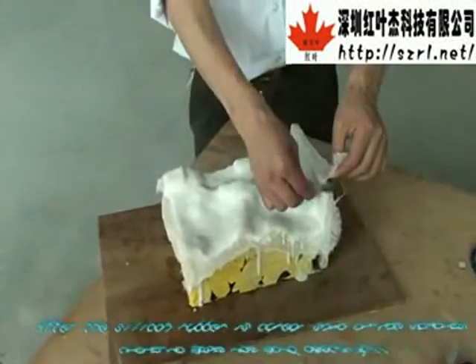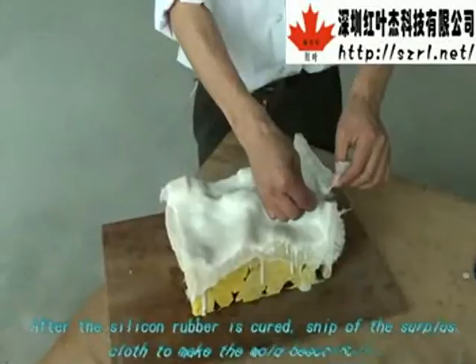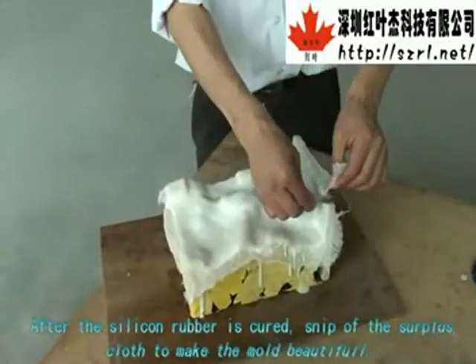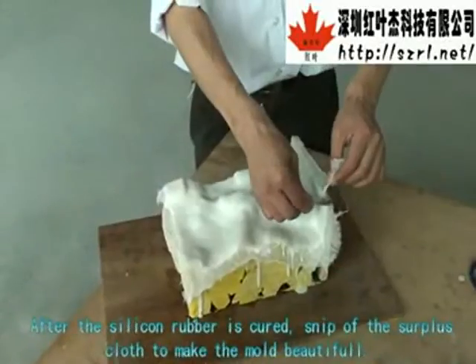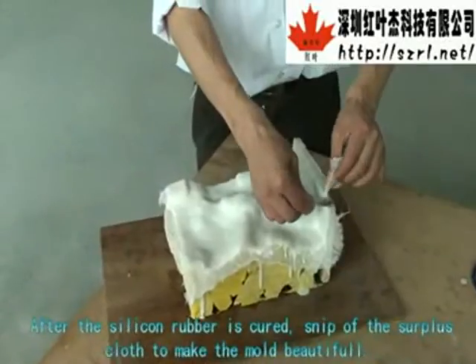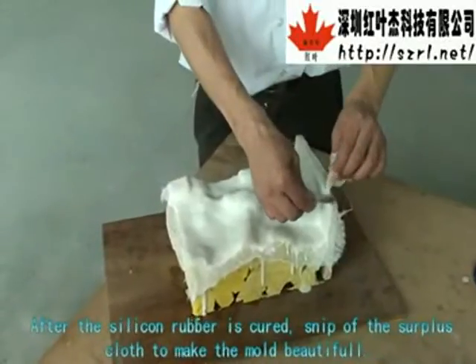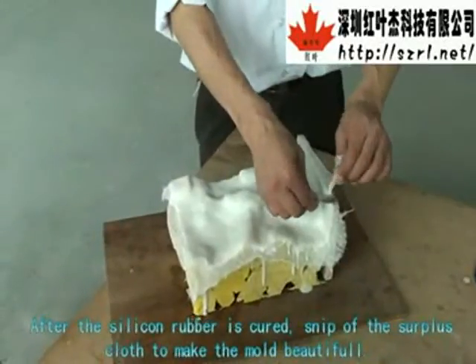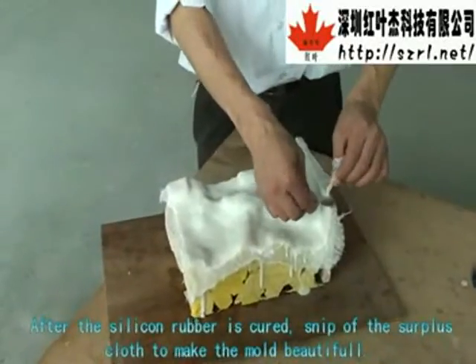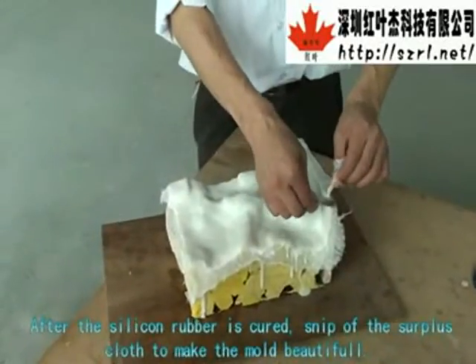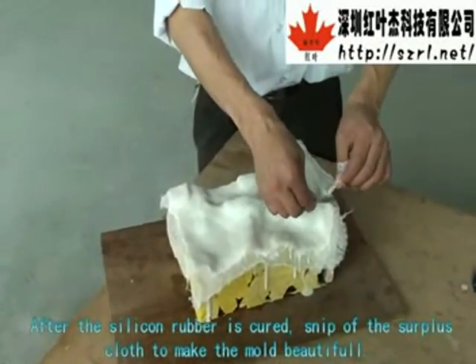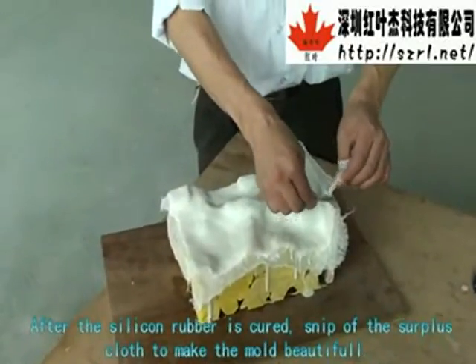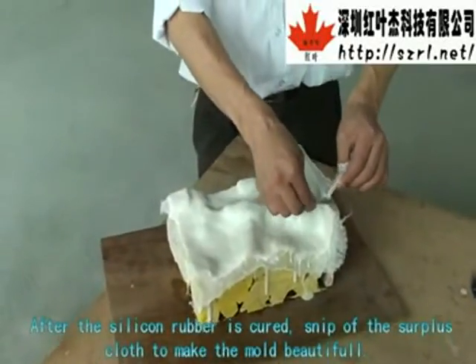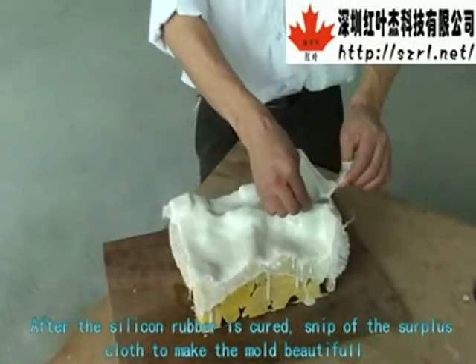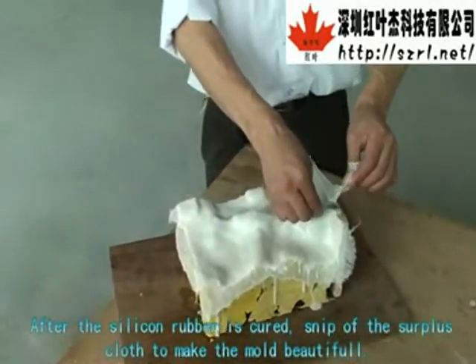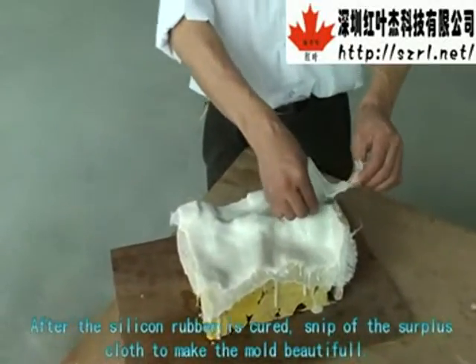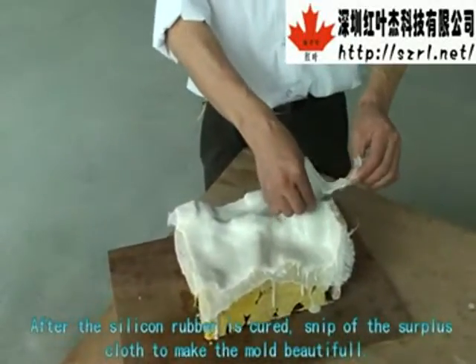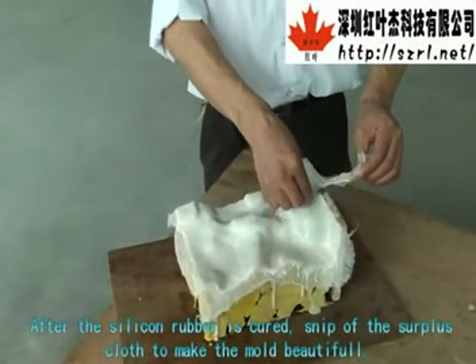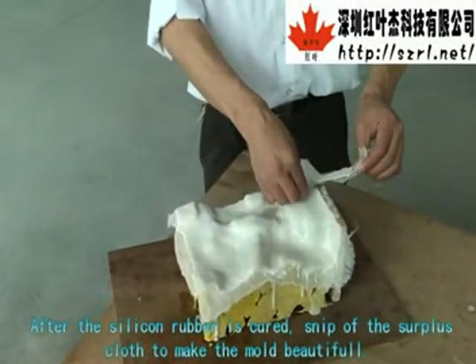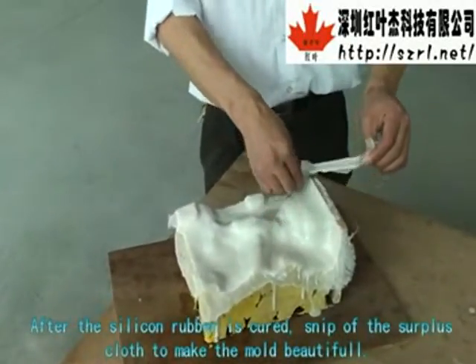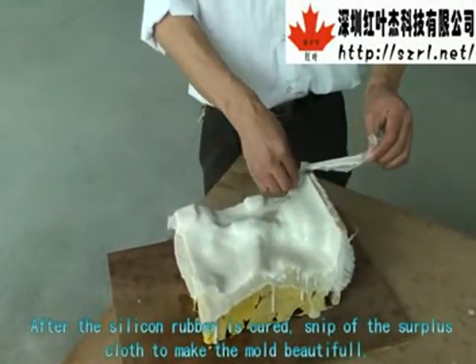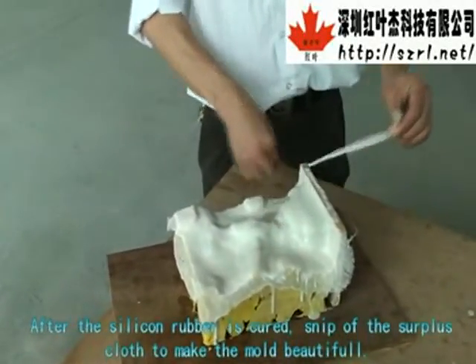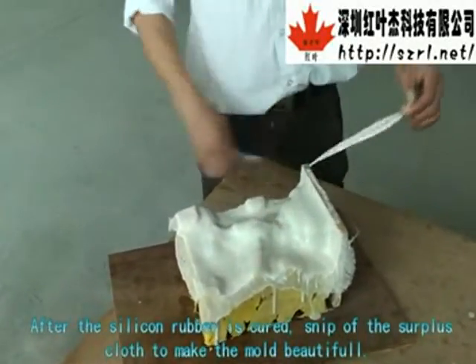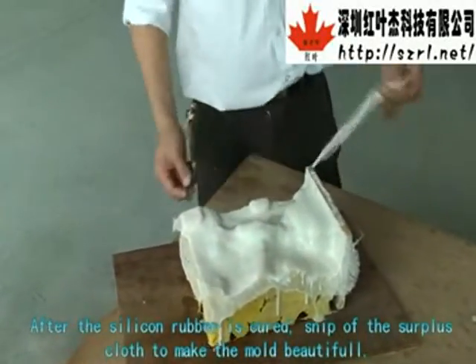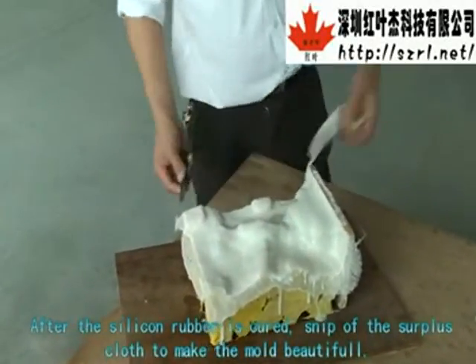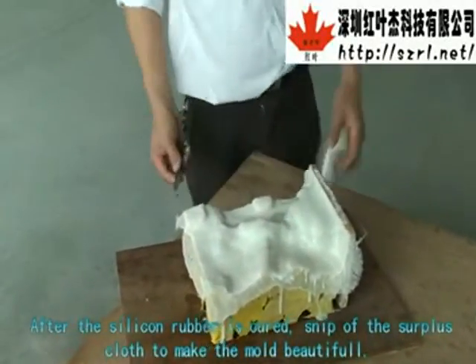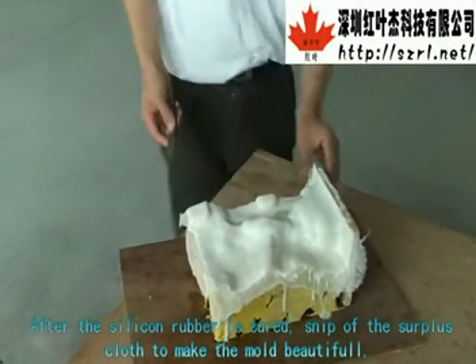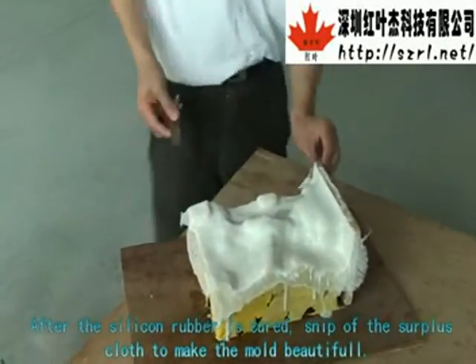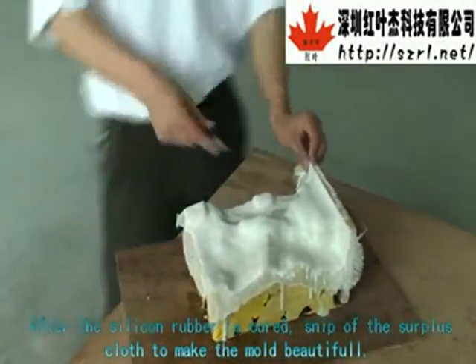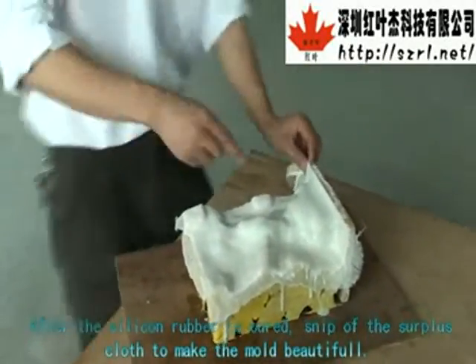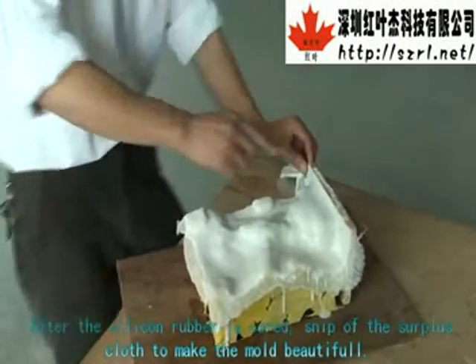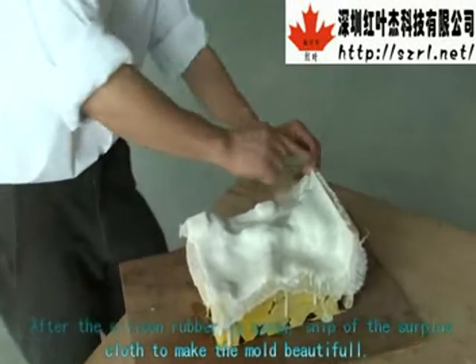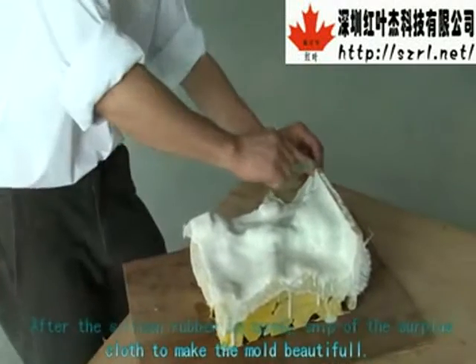After the silicone rubber is cured, trim the surface flash to make the mold clean and beautiful.